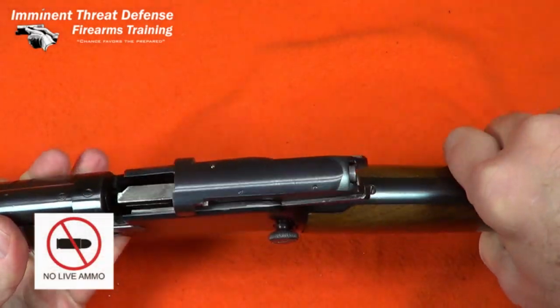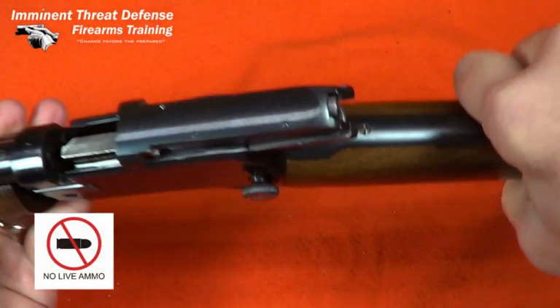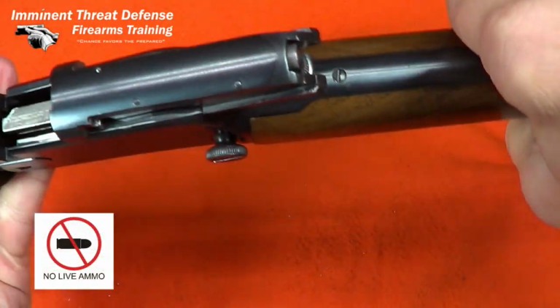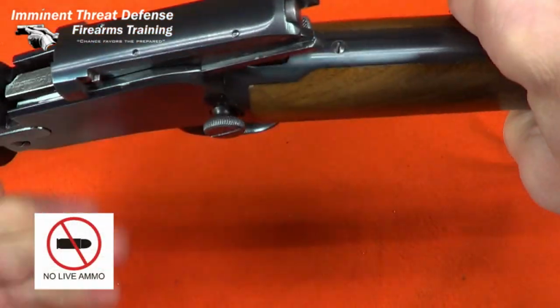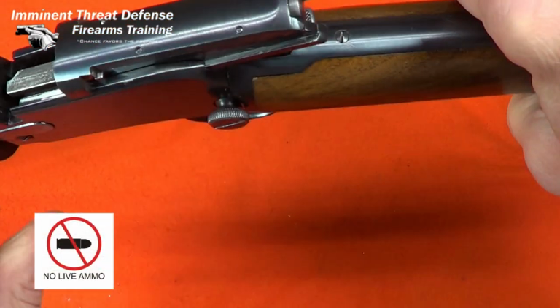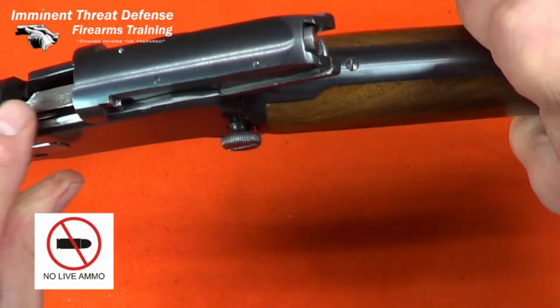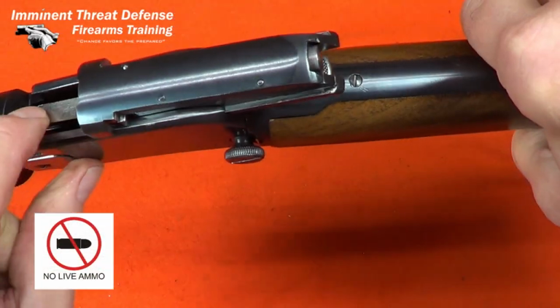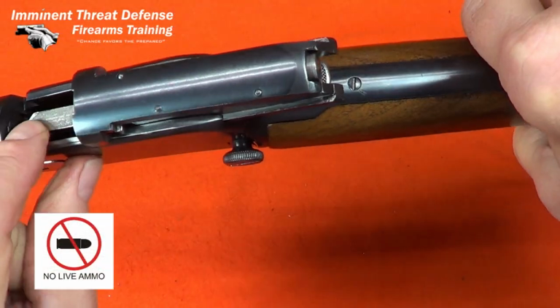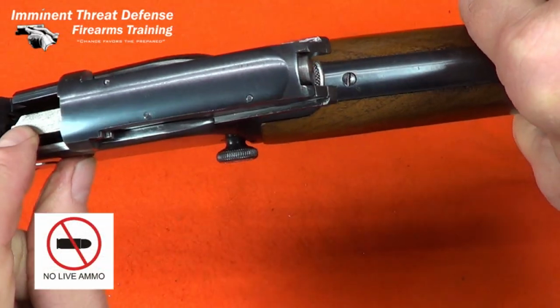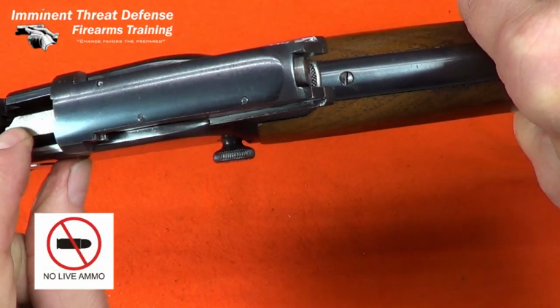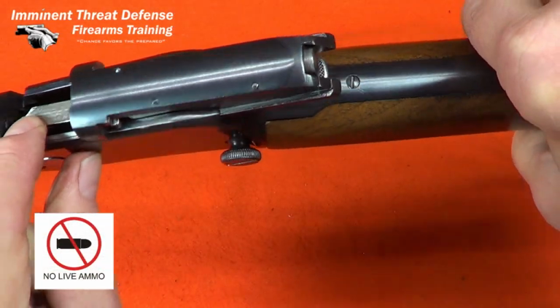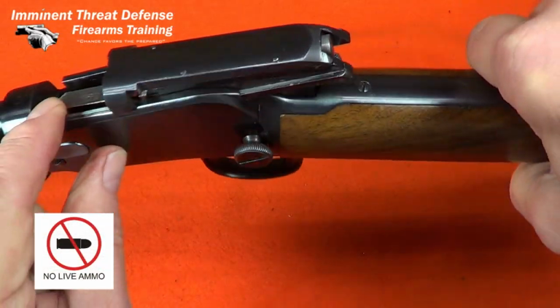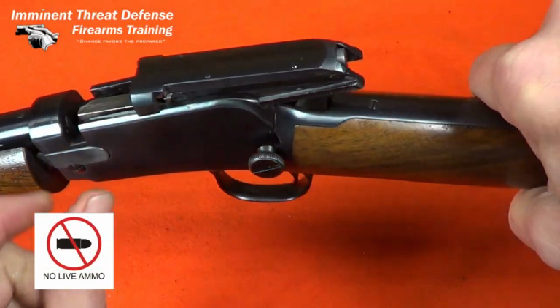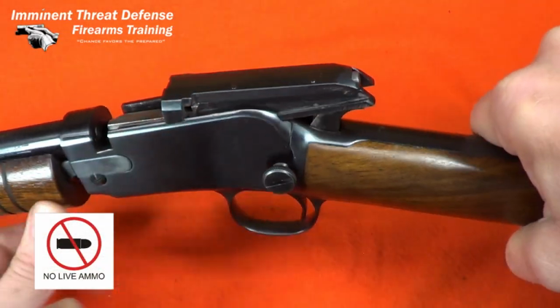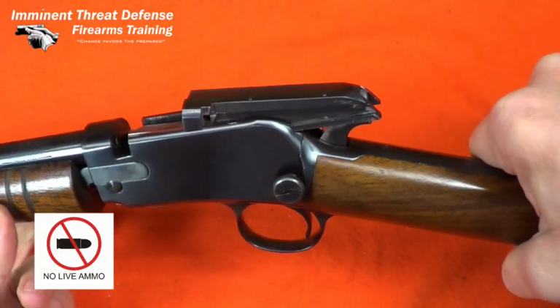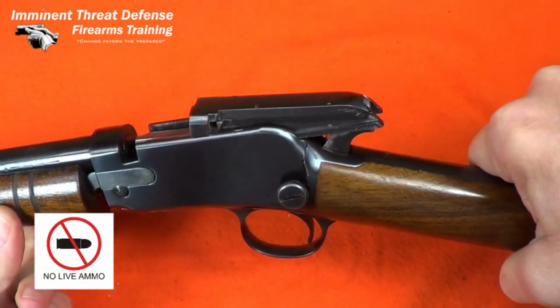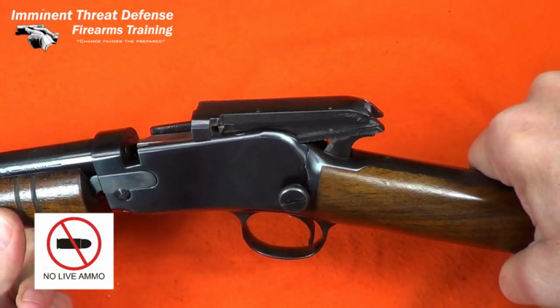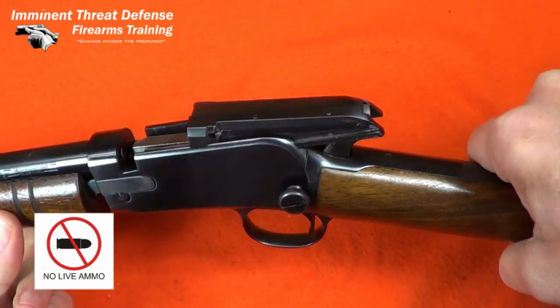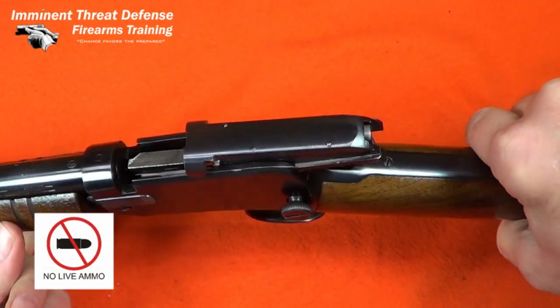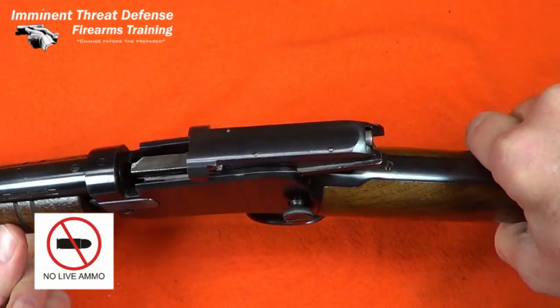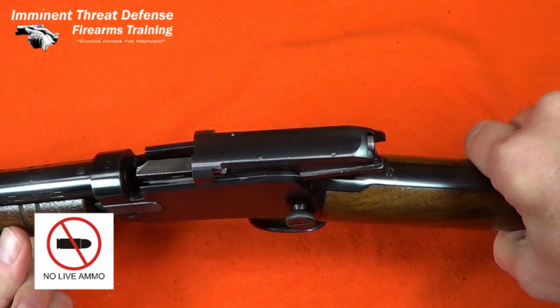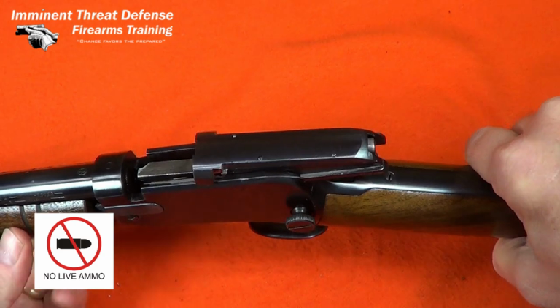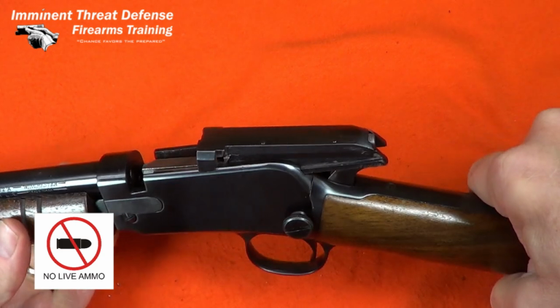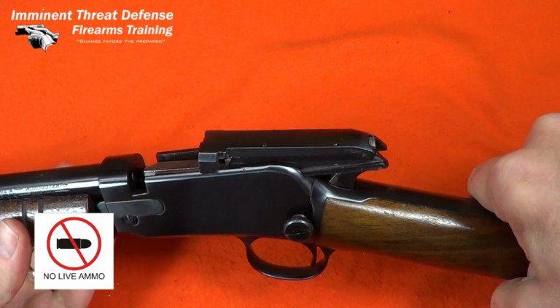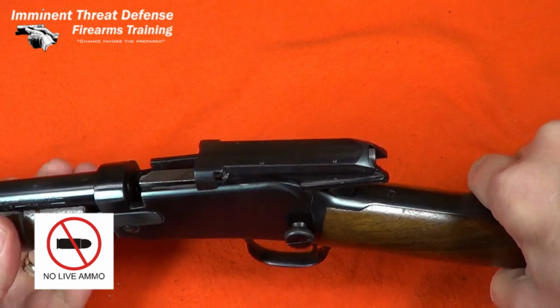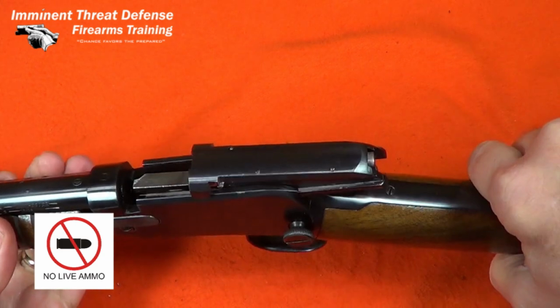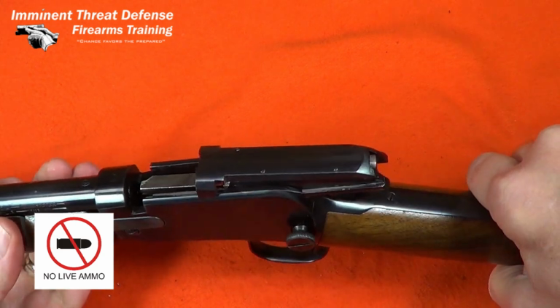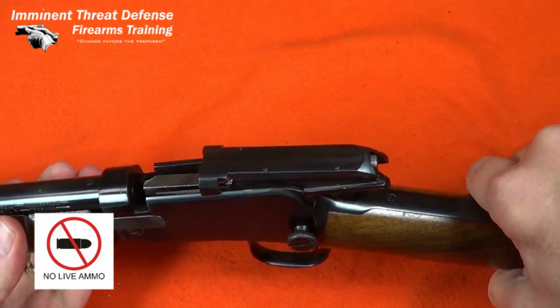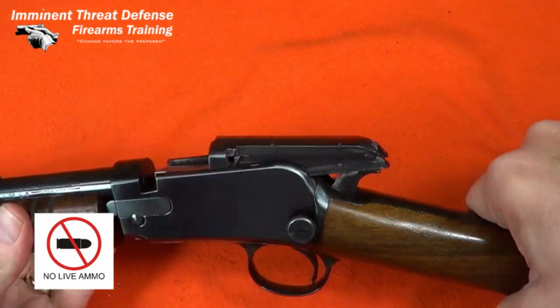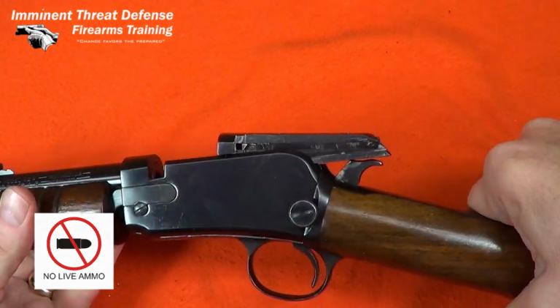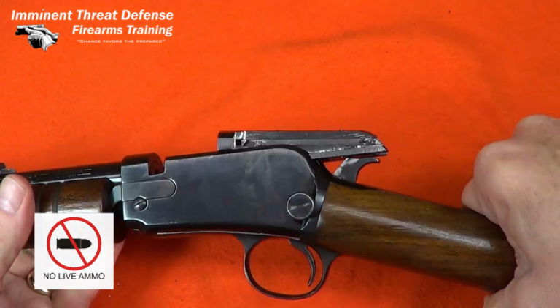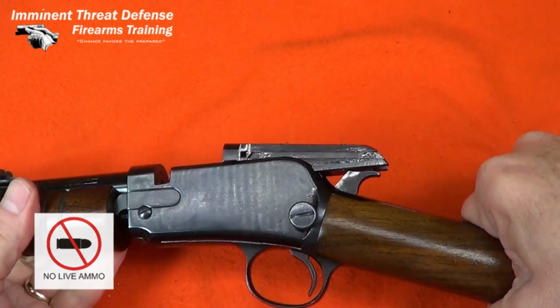As always, before working on any firearm, I'm going to check and double check the firearm is unloaded and remove all live ammunition from the work area.